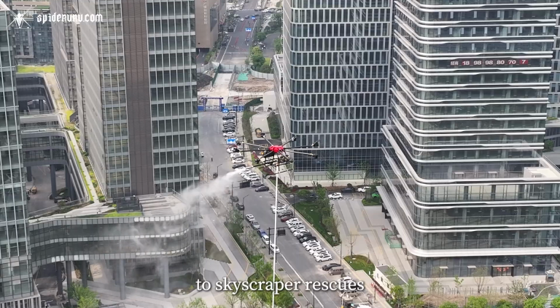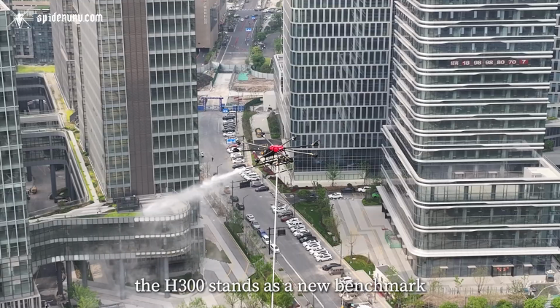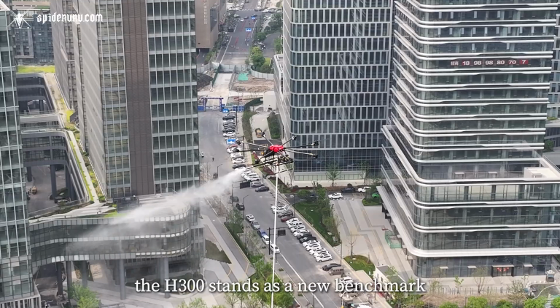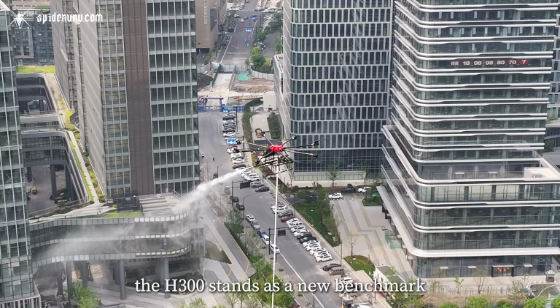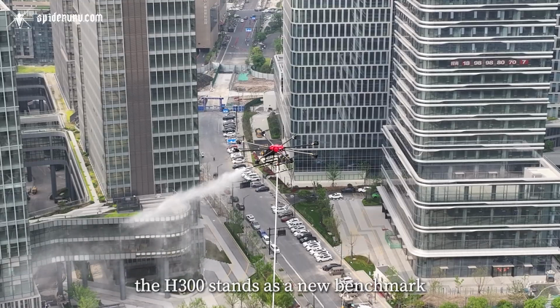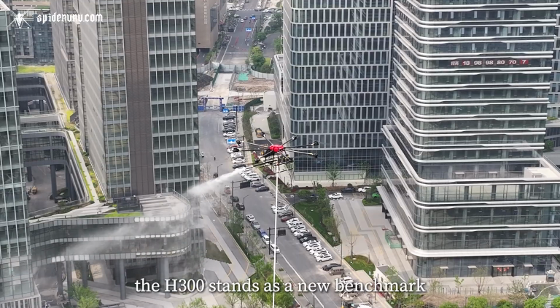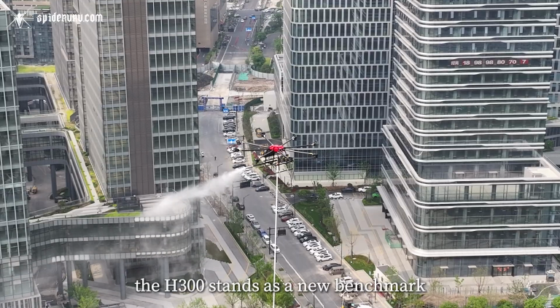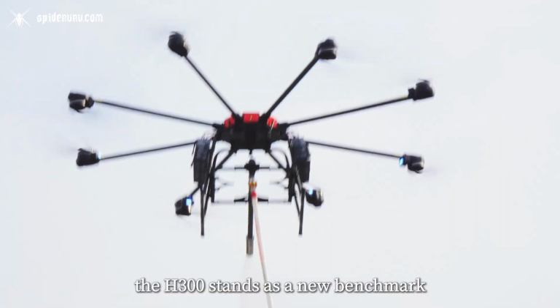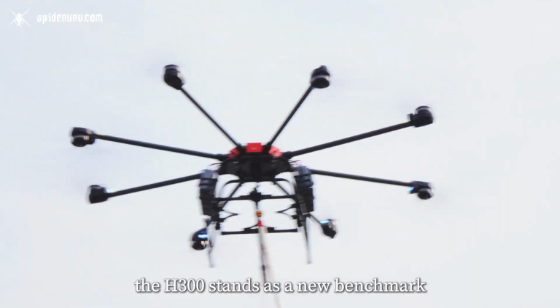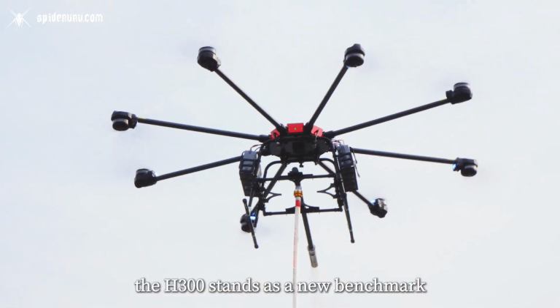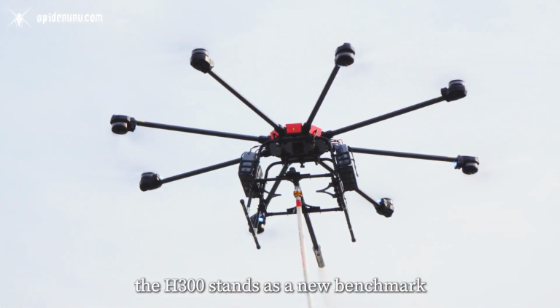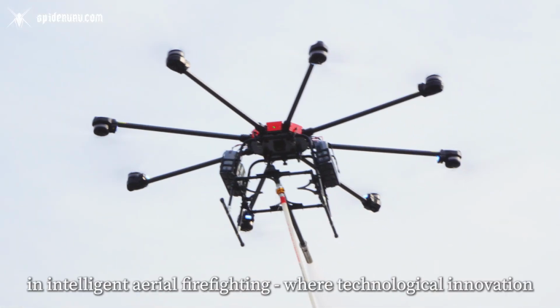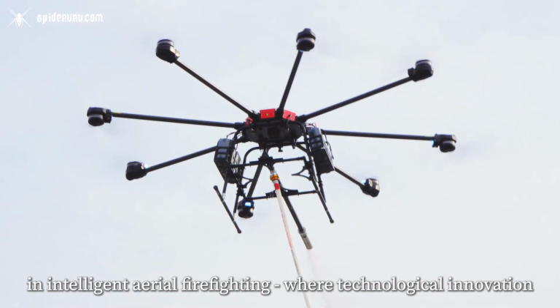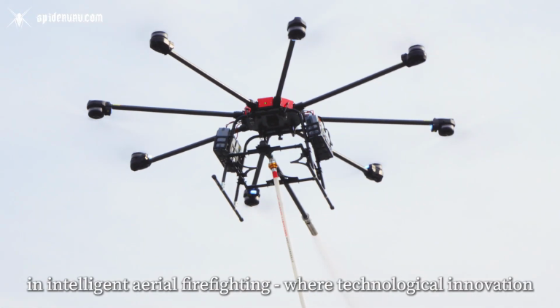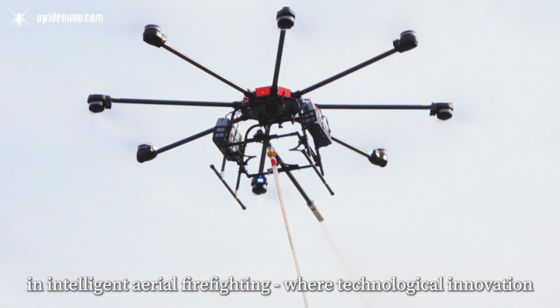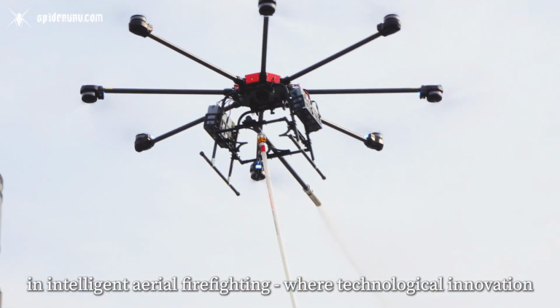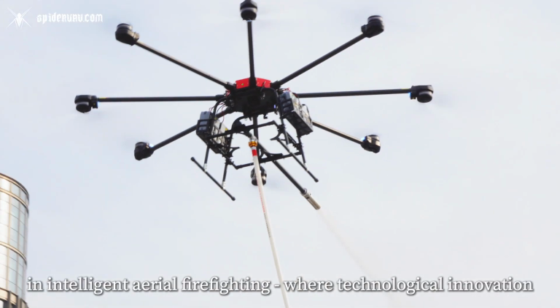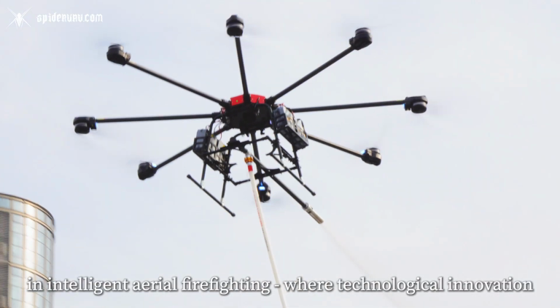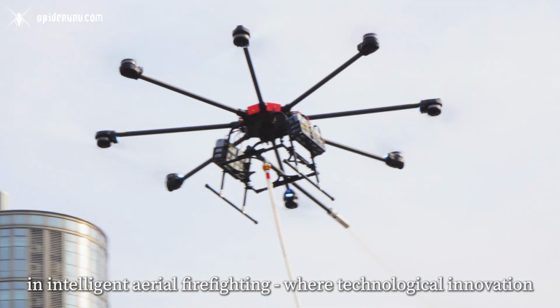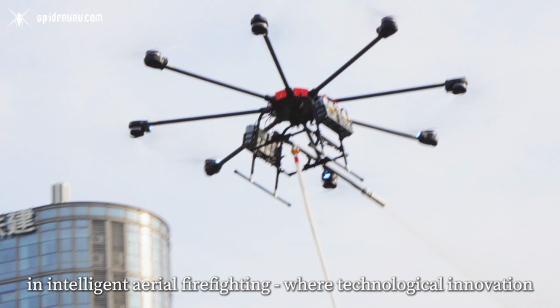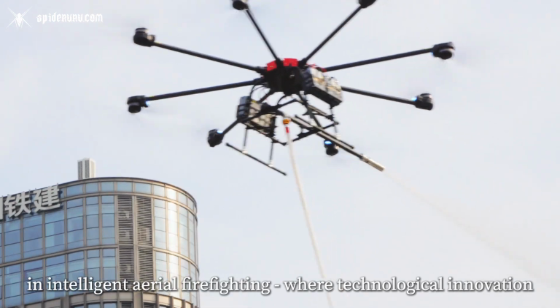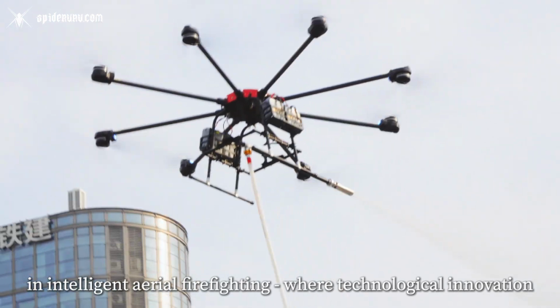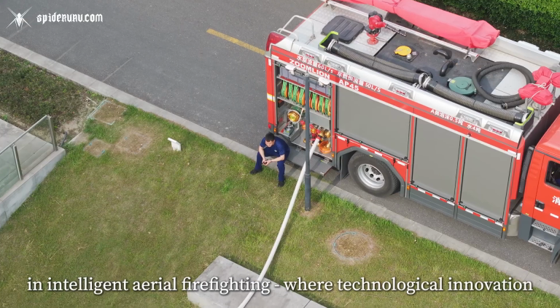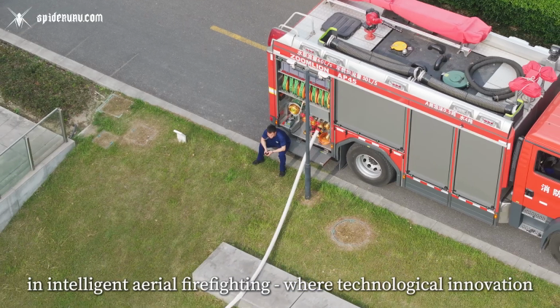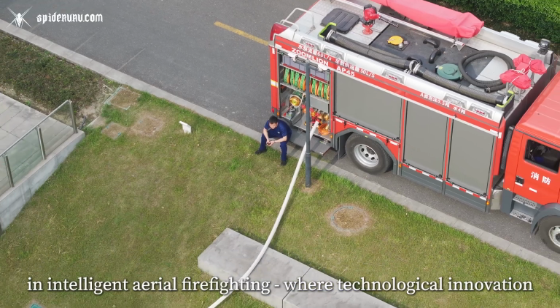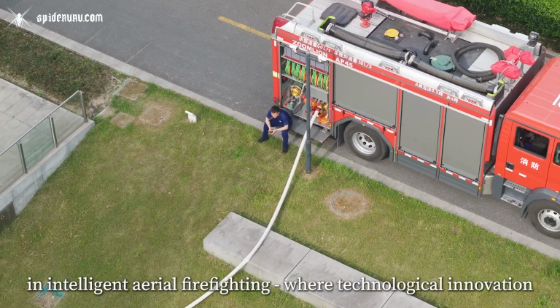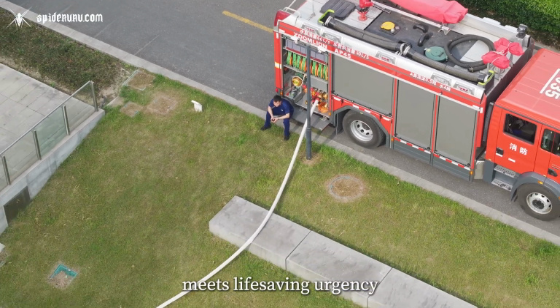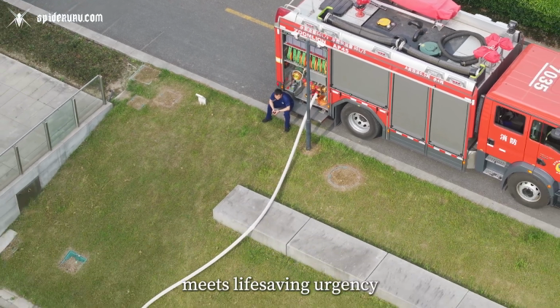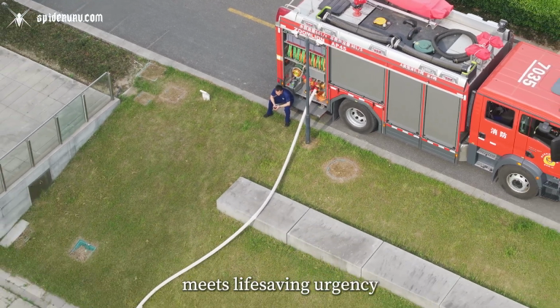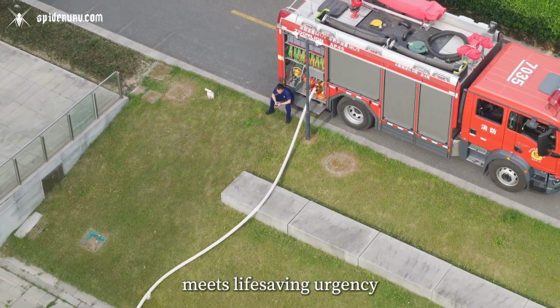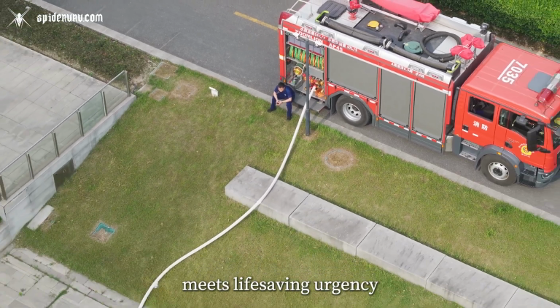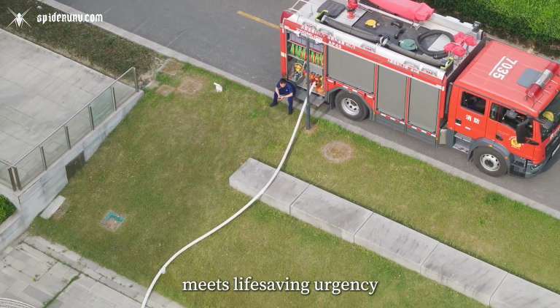the H-300 stands as a new benchmark in intelligent aerial firefighting, where technological innovation meets life-saving urgency.